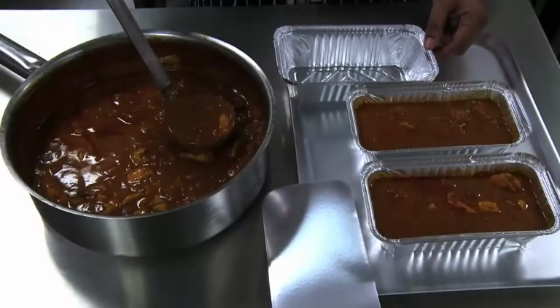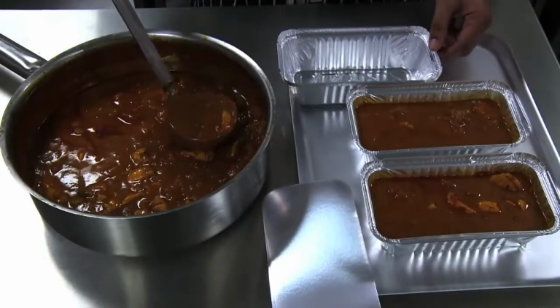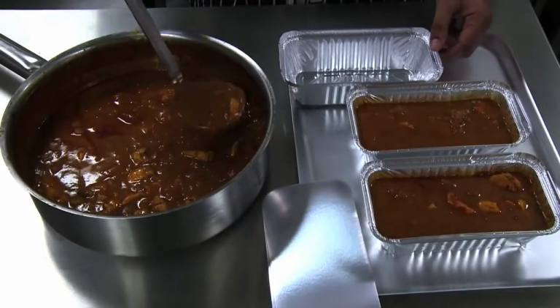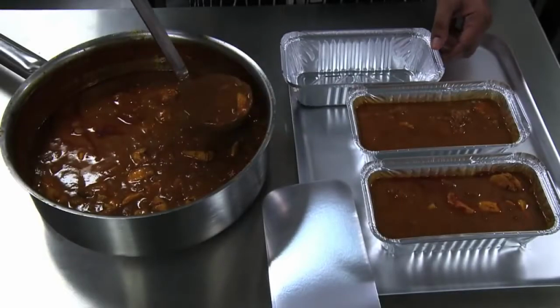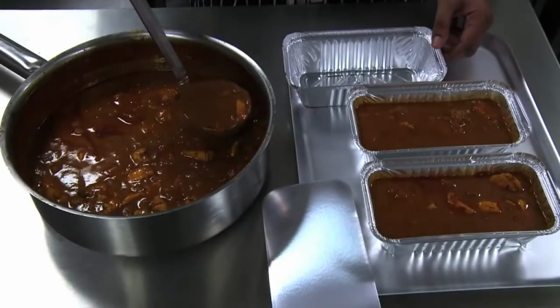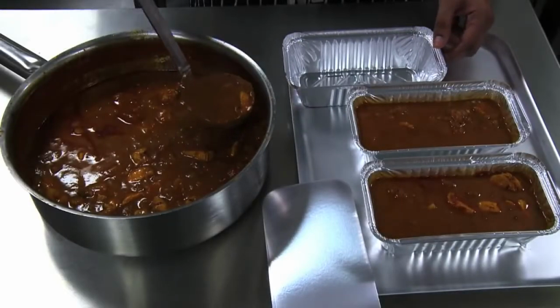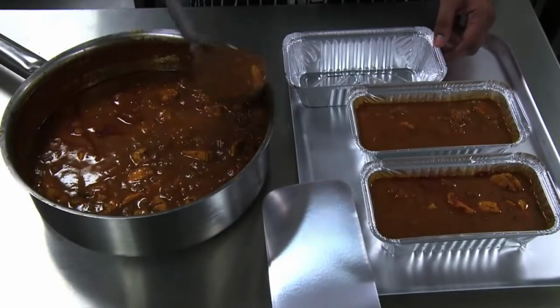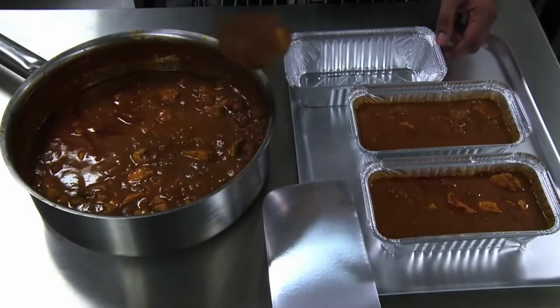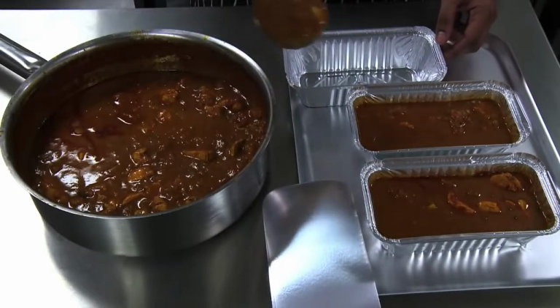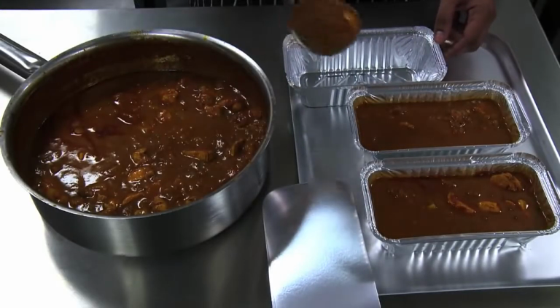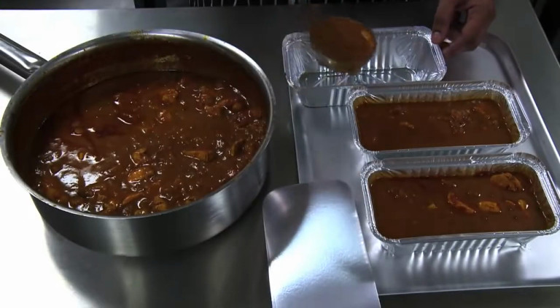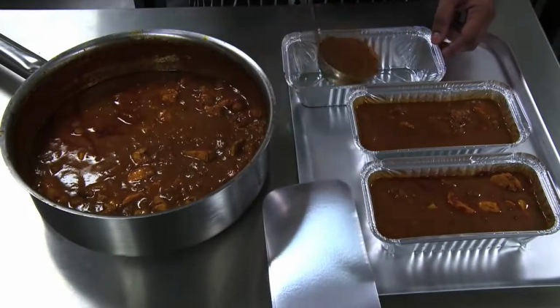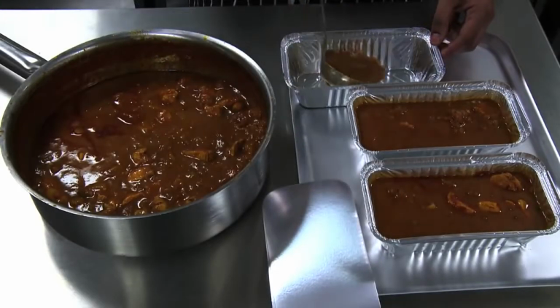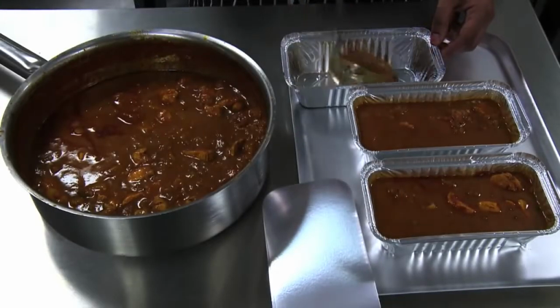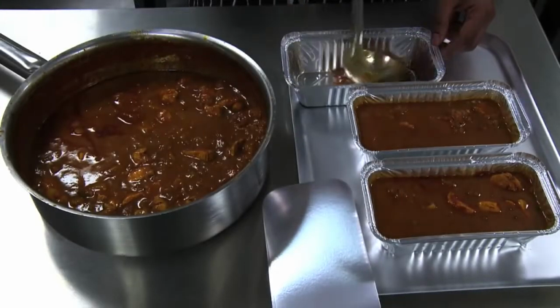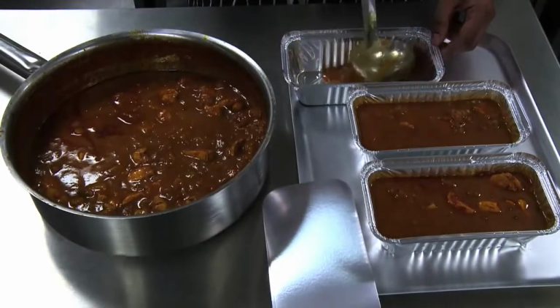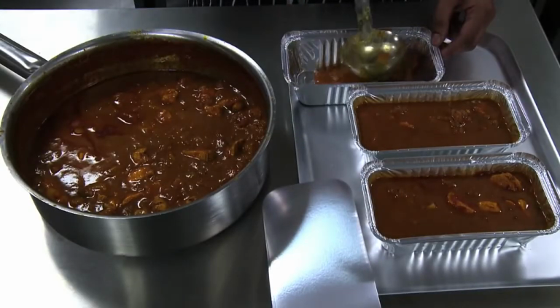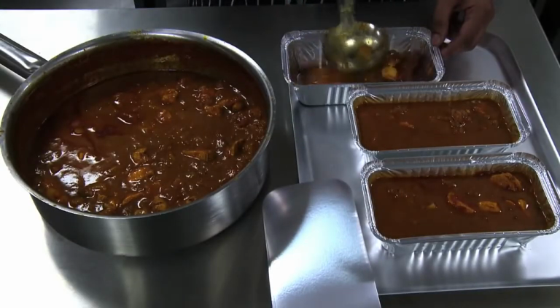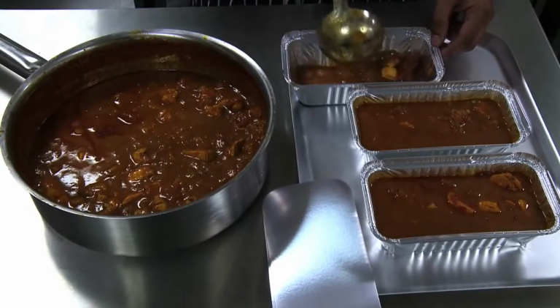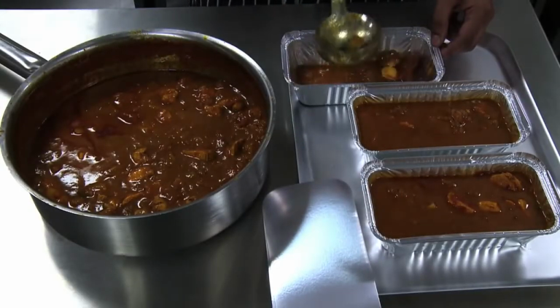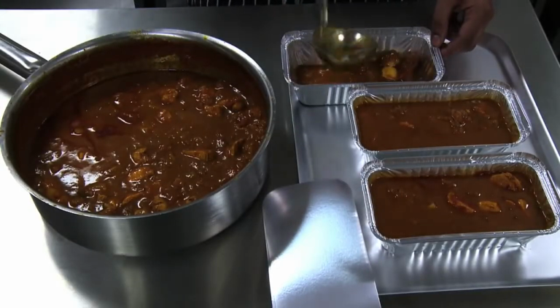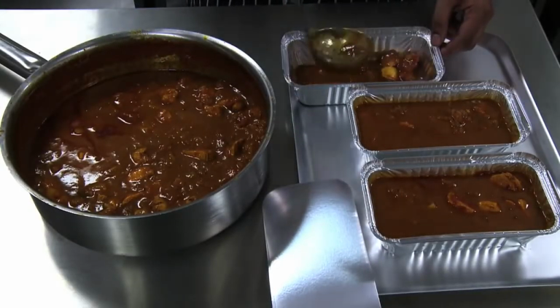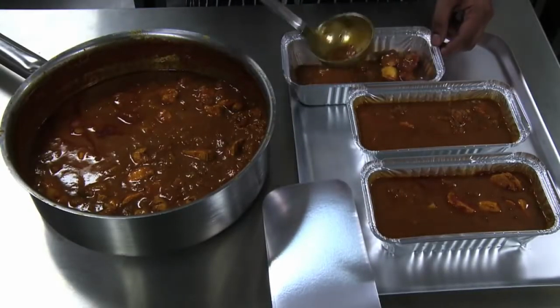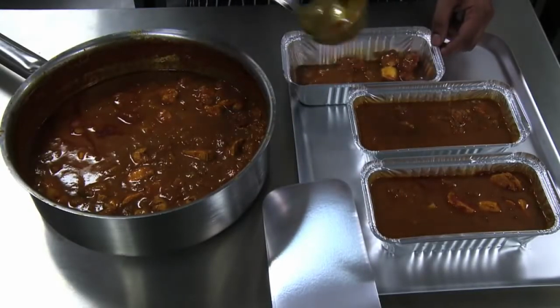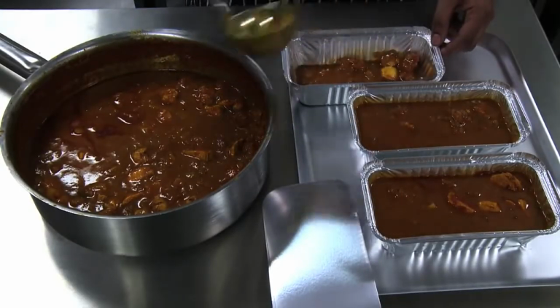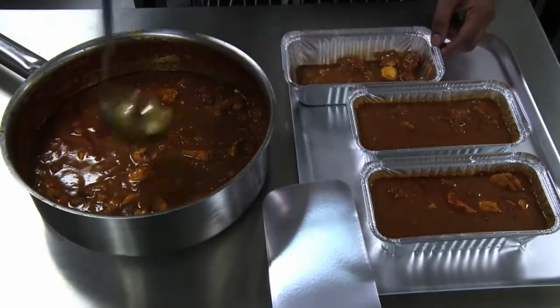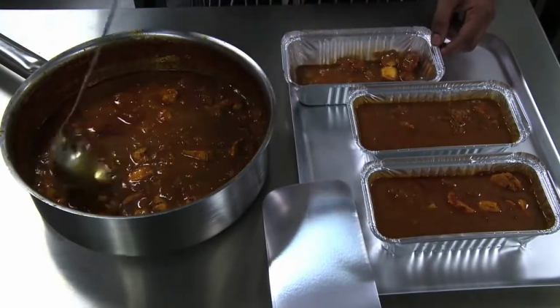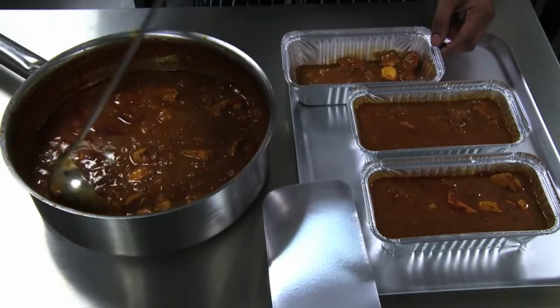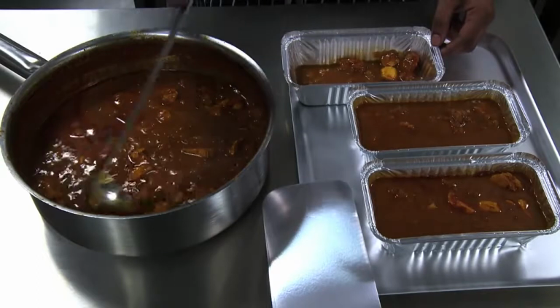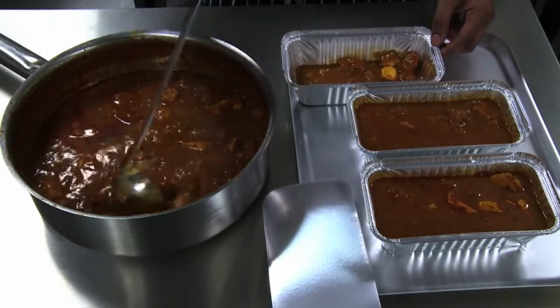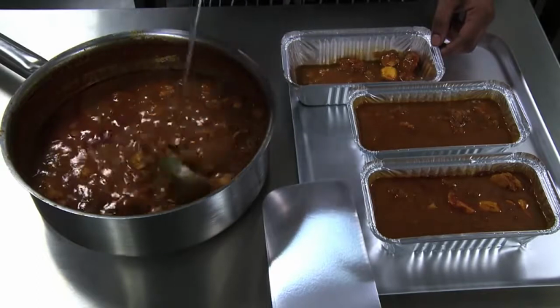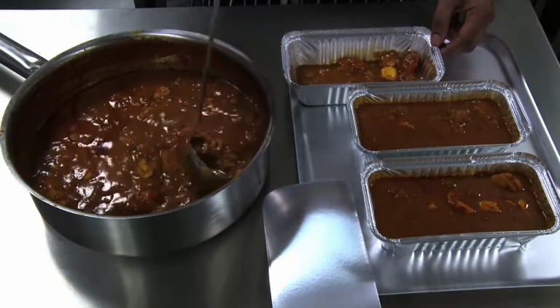You could also divide the food into smaller portions.